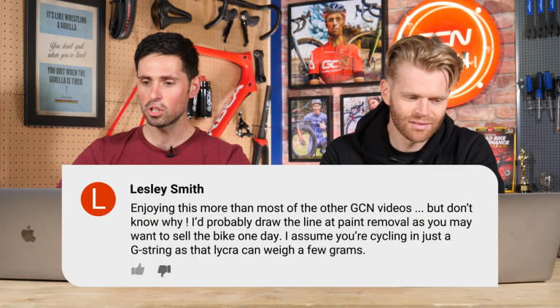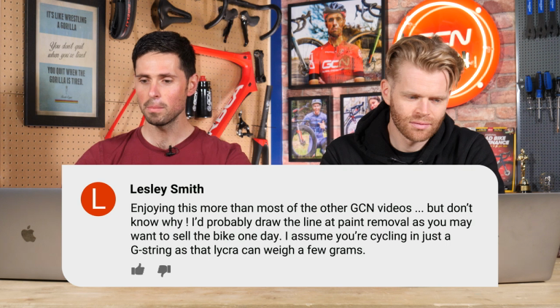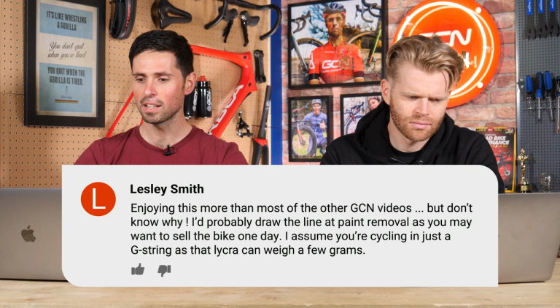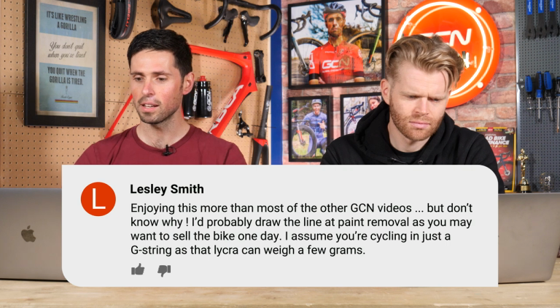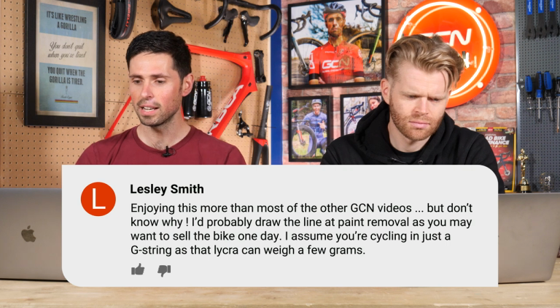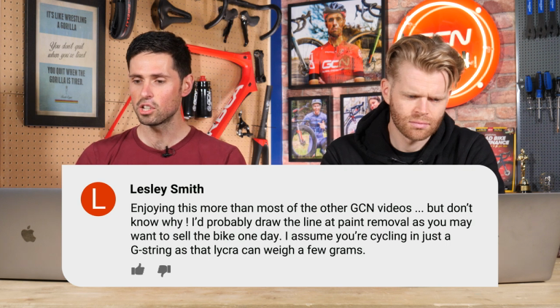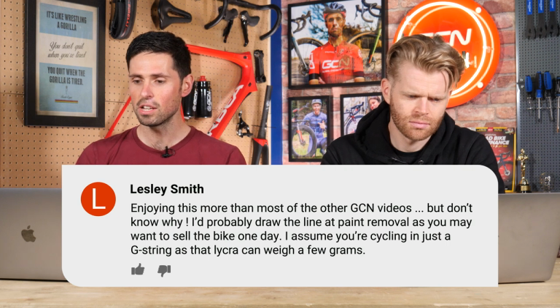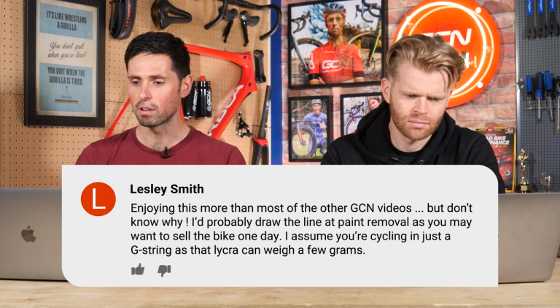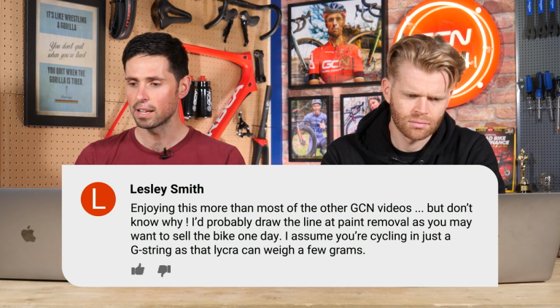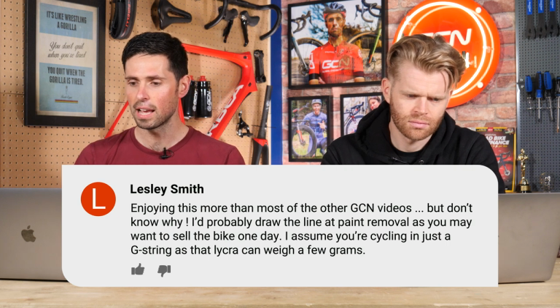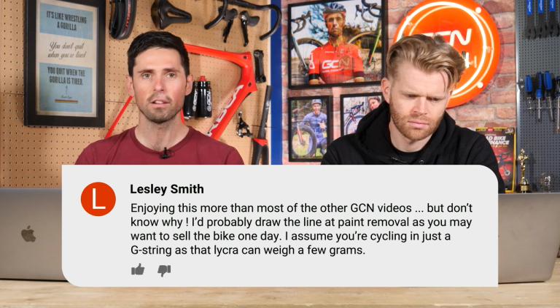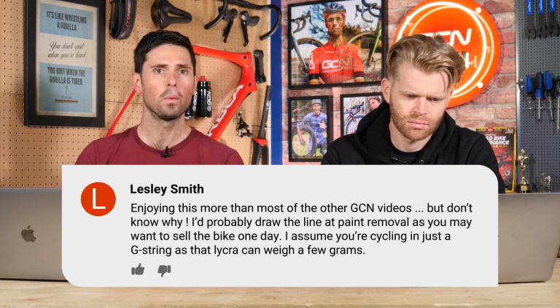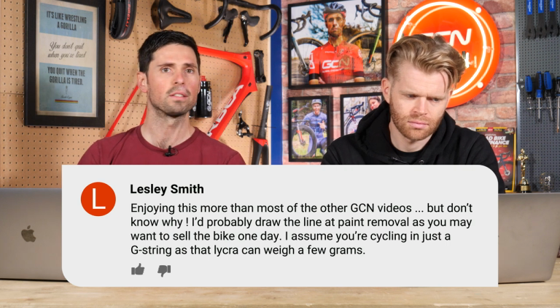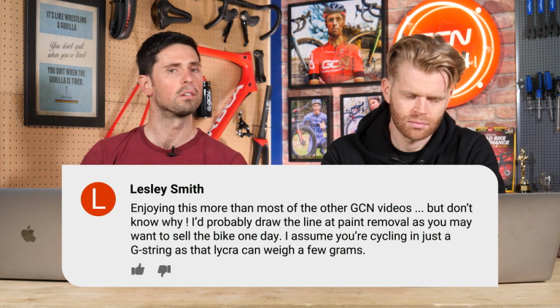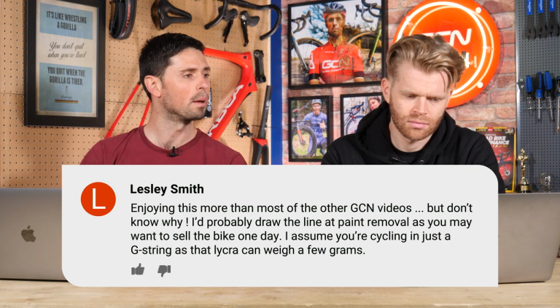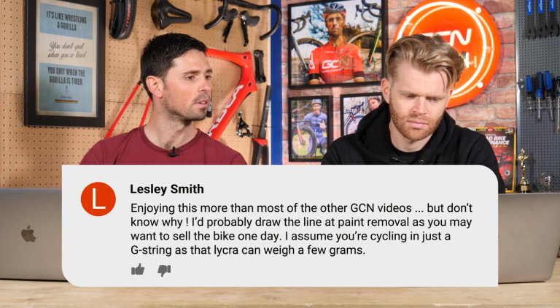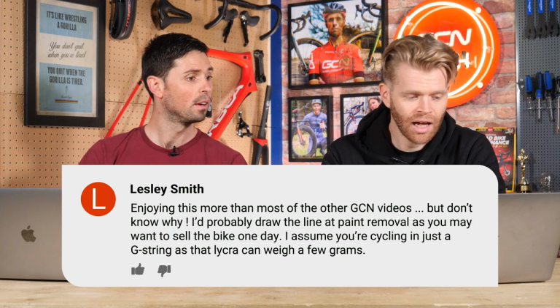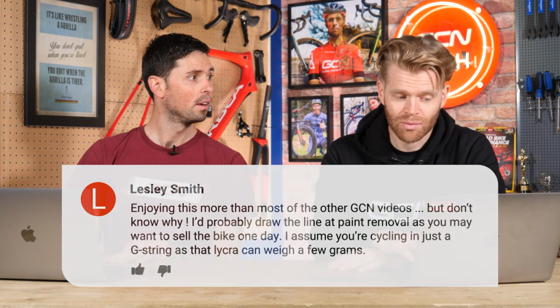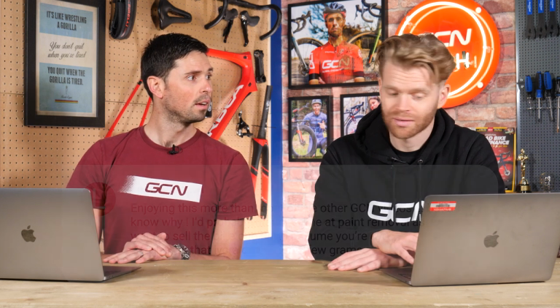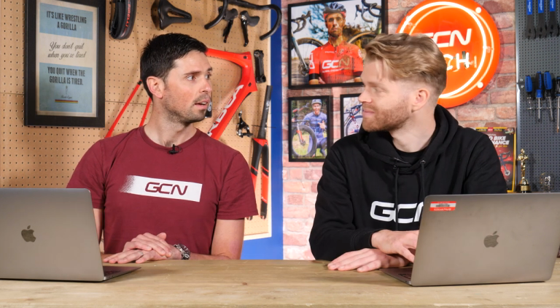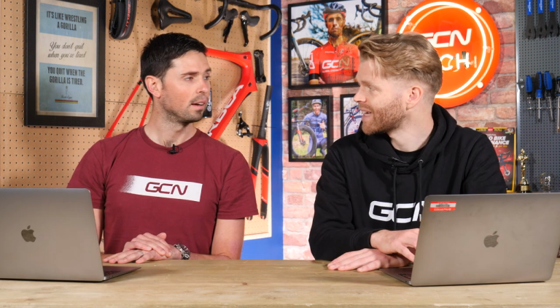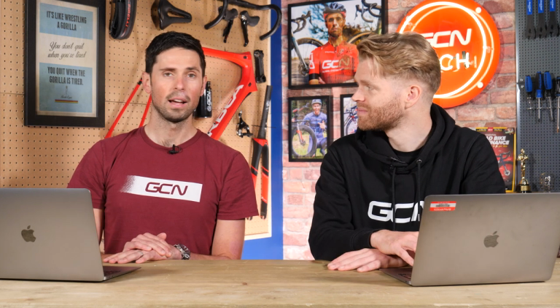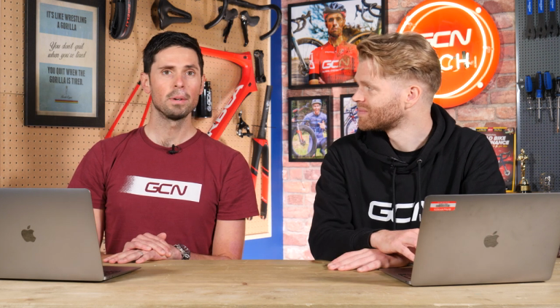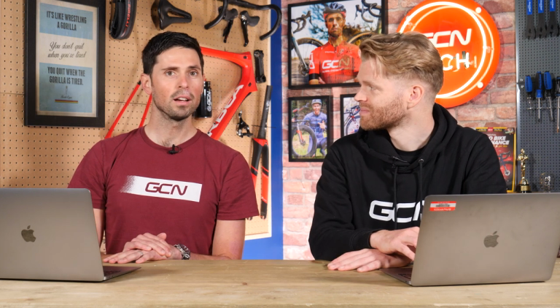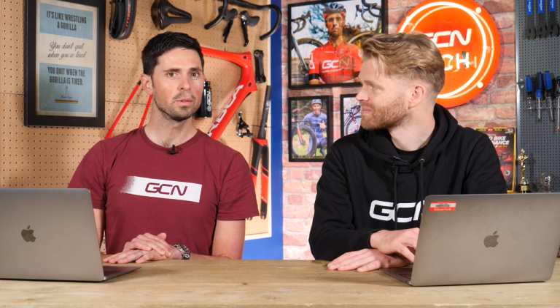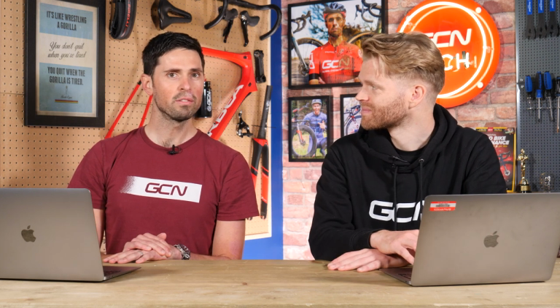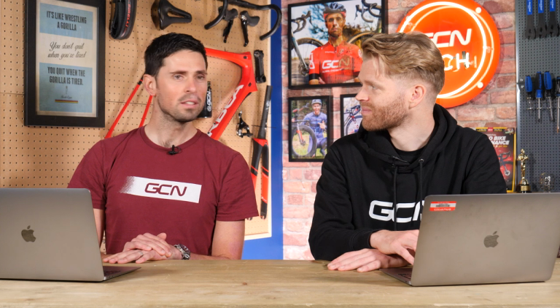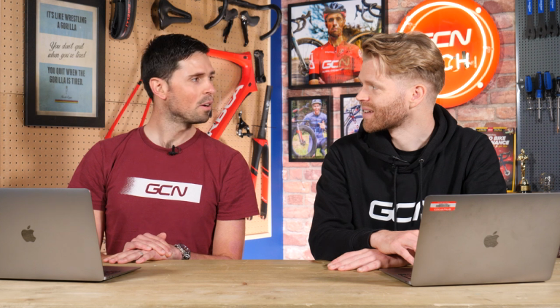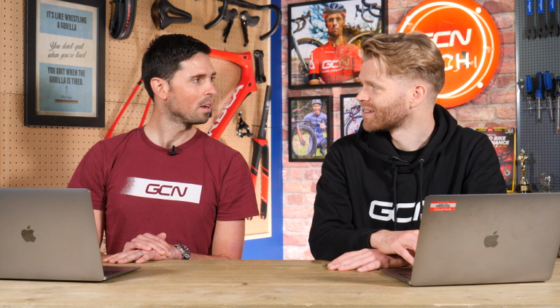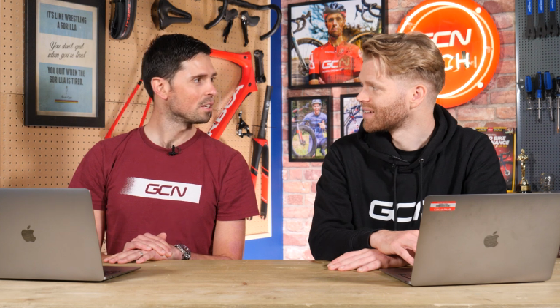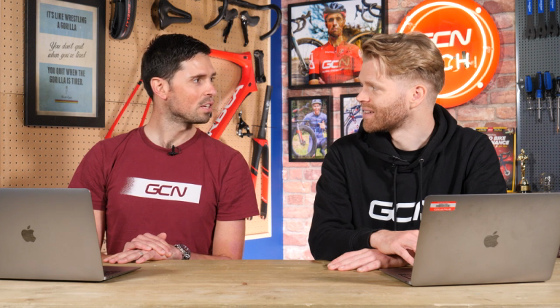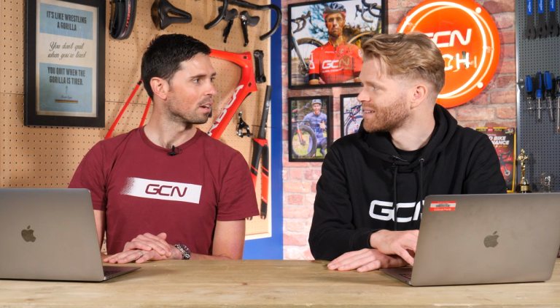The comment ends with: 'I'm assuming you're going to cycle in a G-string — does that save a few grams?' How many likes do we need for me to hill climb in a G-string?